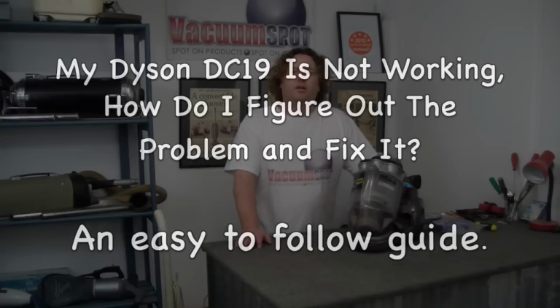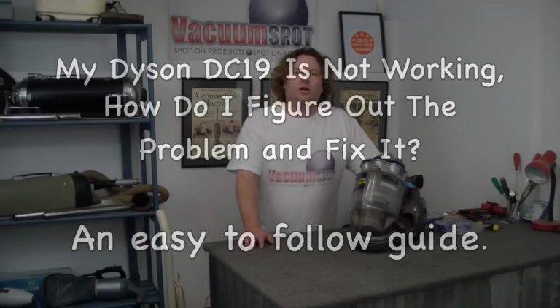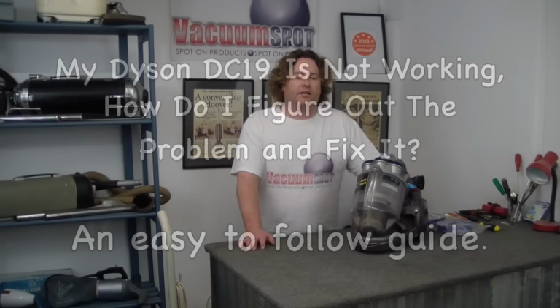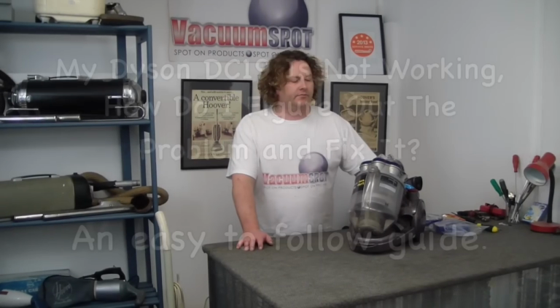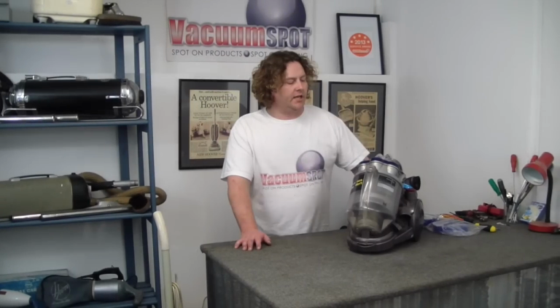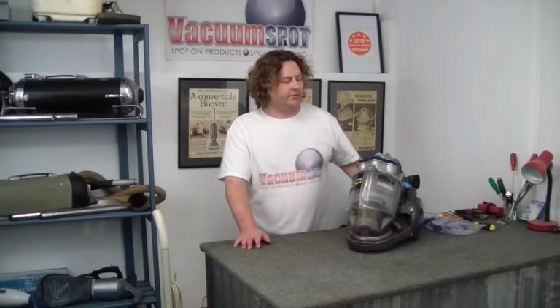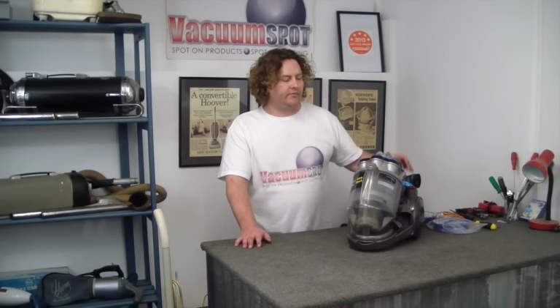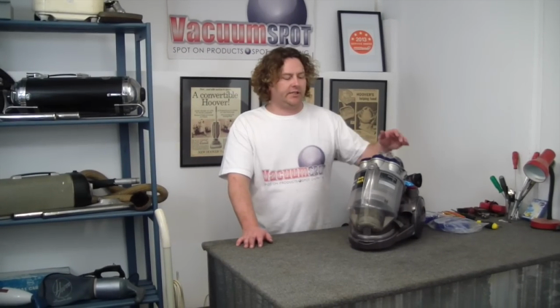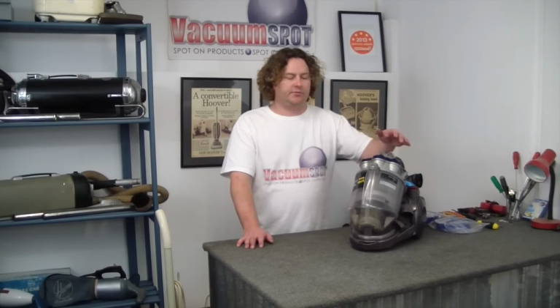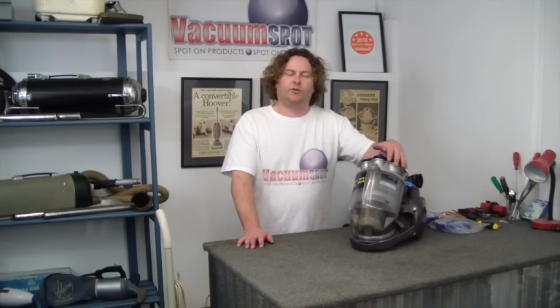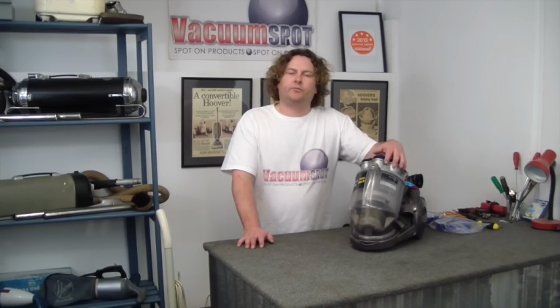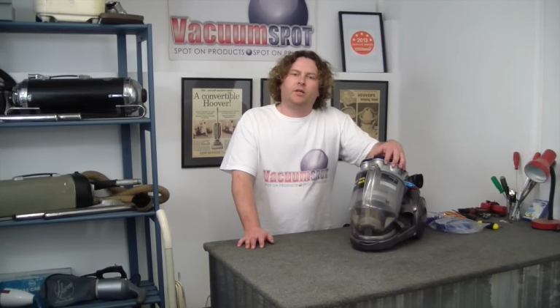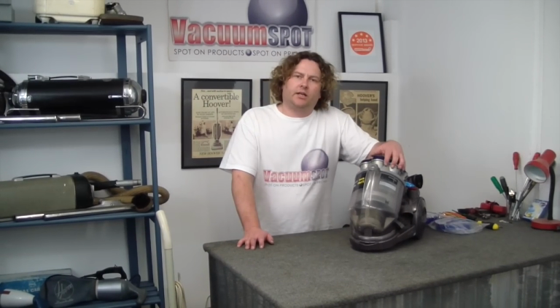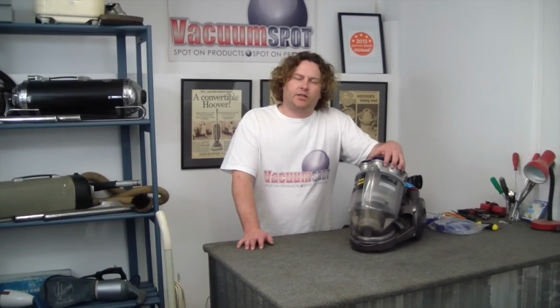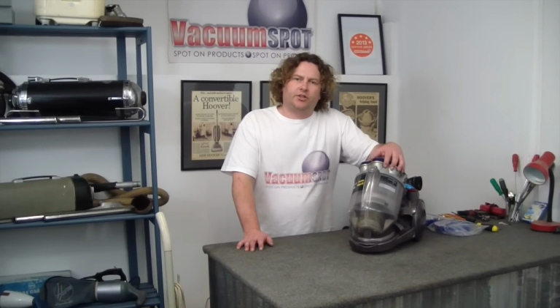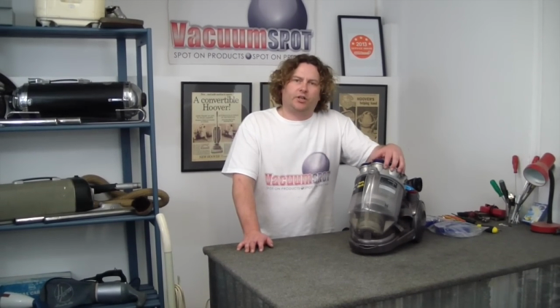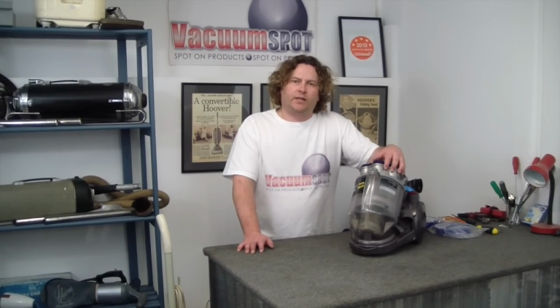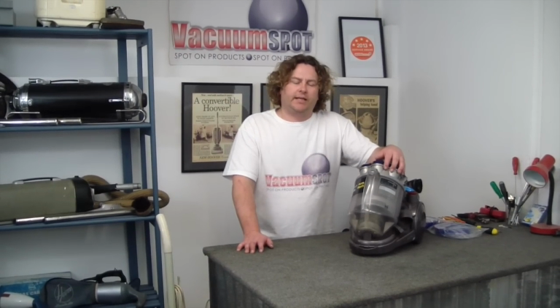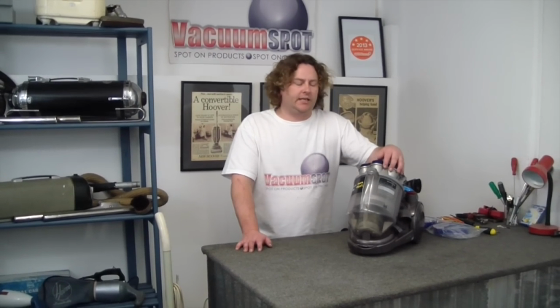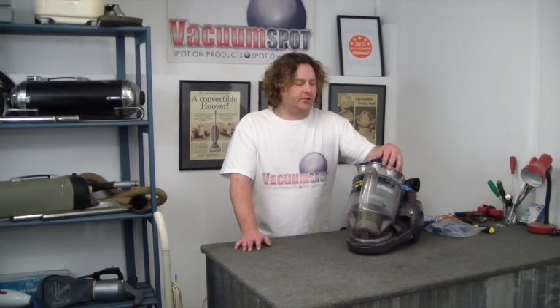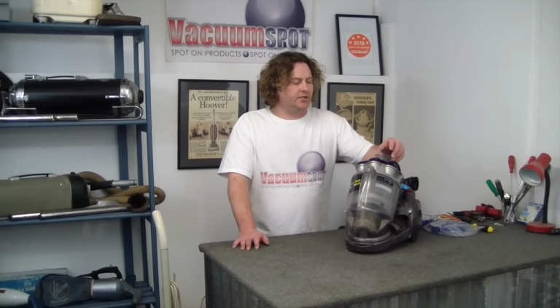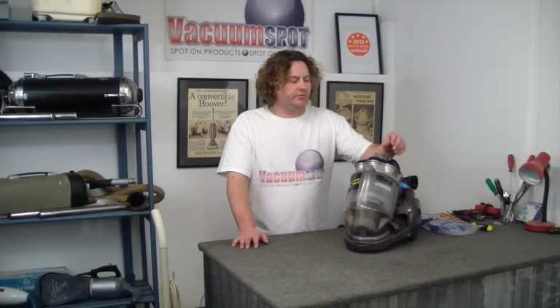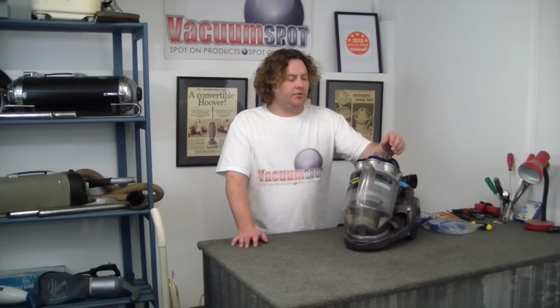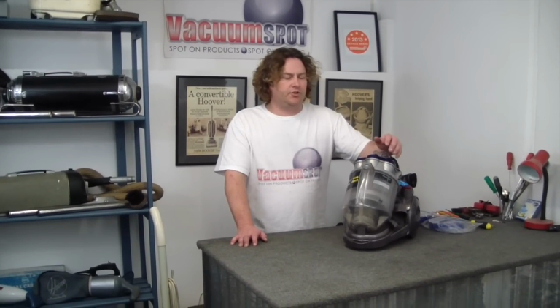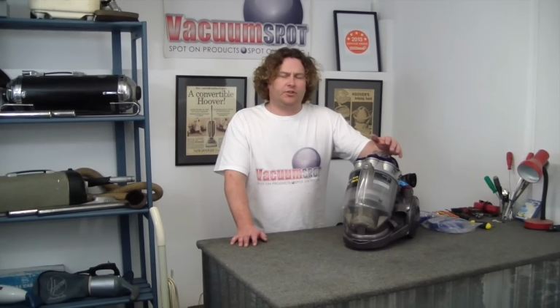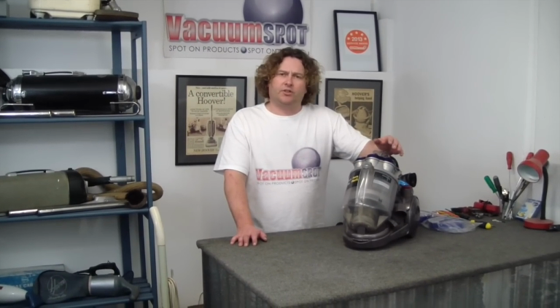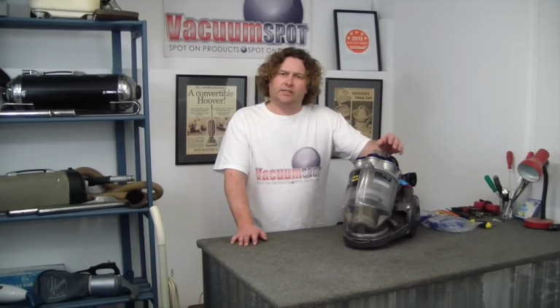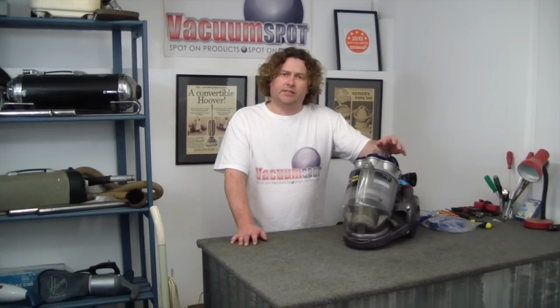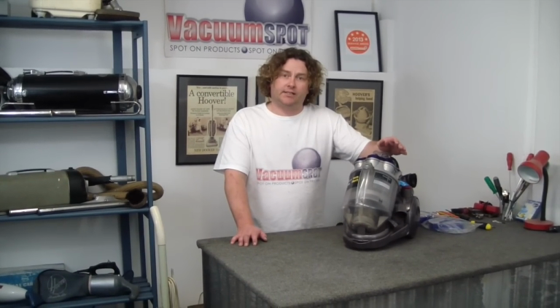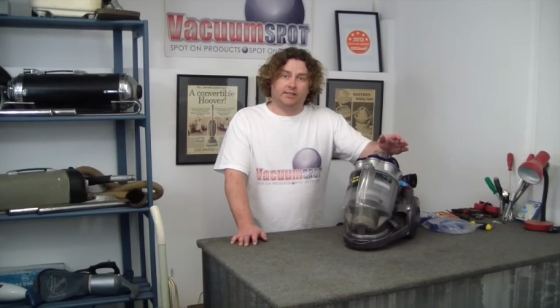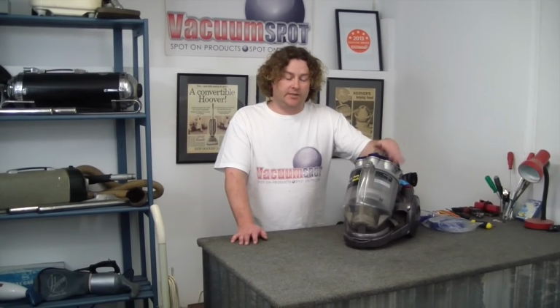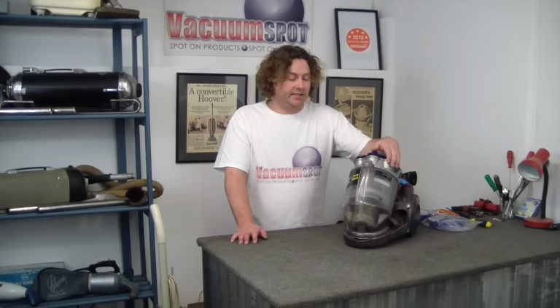Hi there, Alec from Vacuum Spot. I'm going to show you quickly how to change the filters on your Dyson DC20.